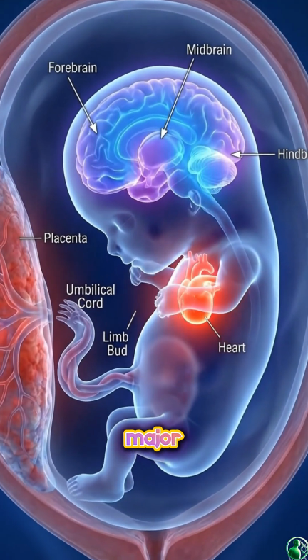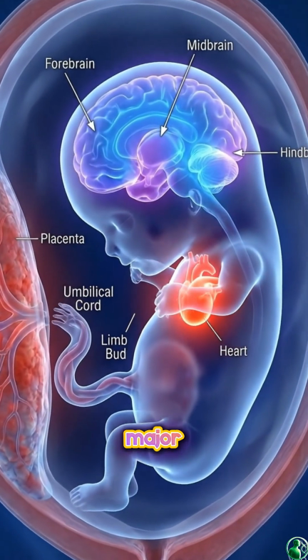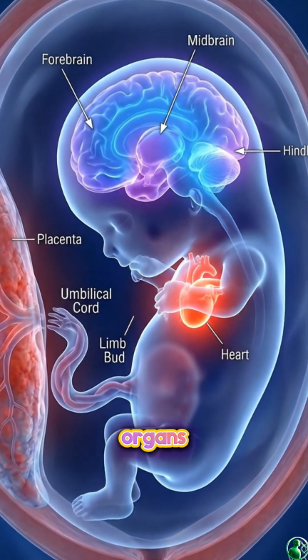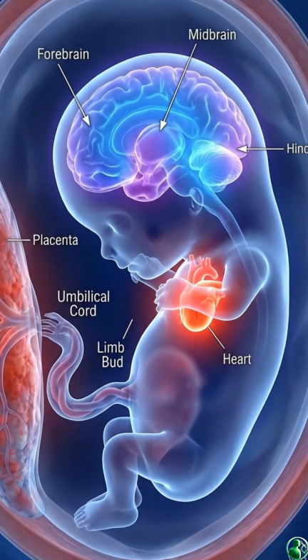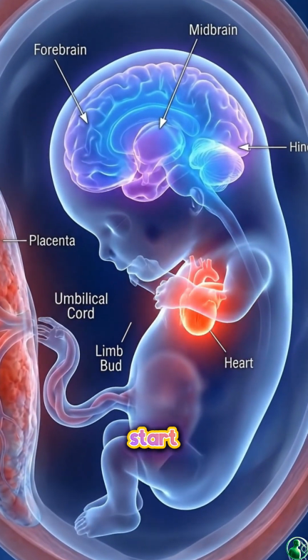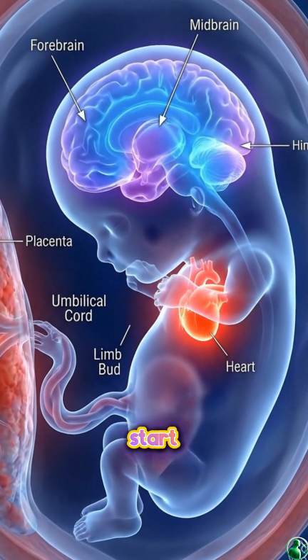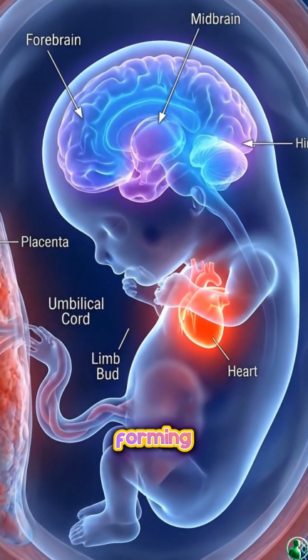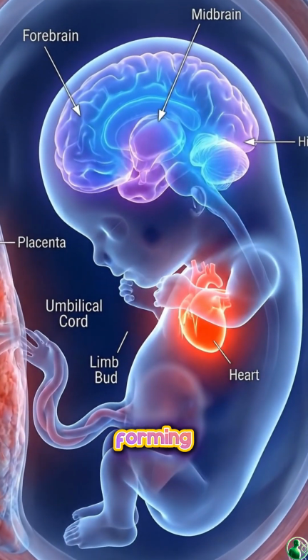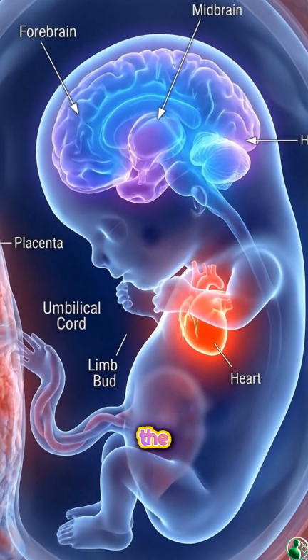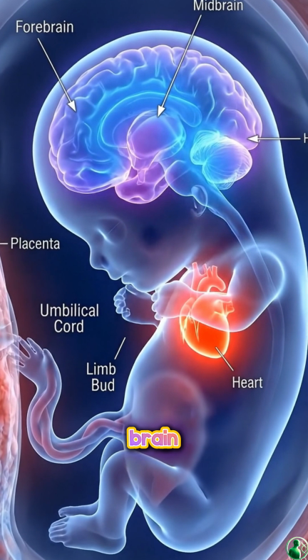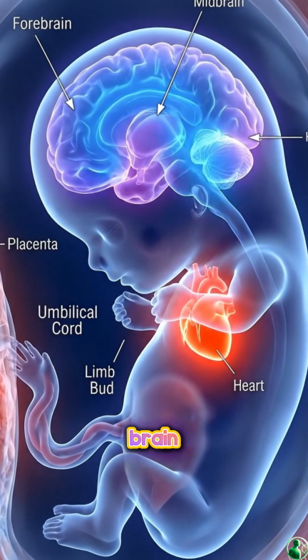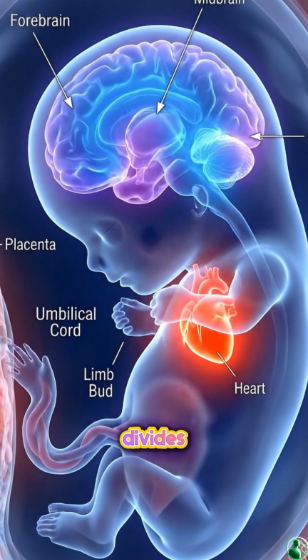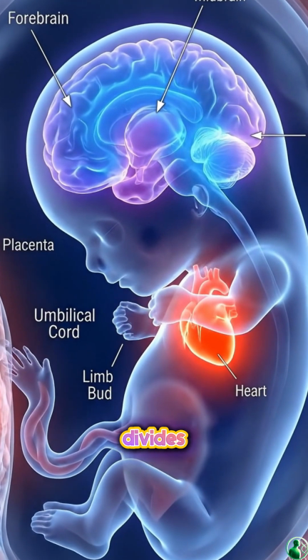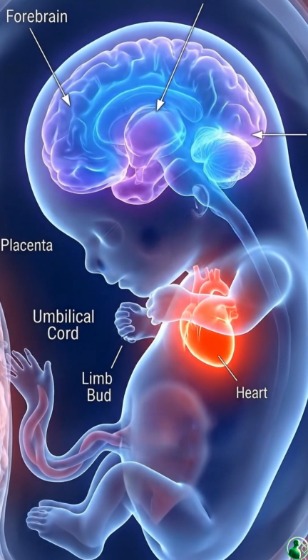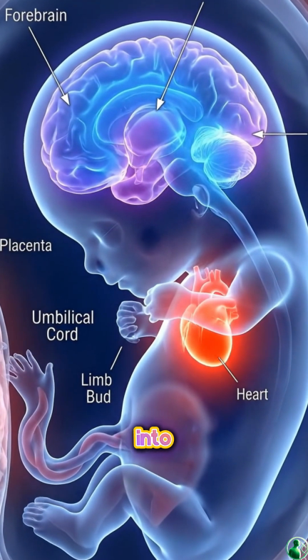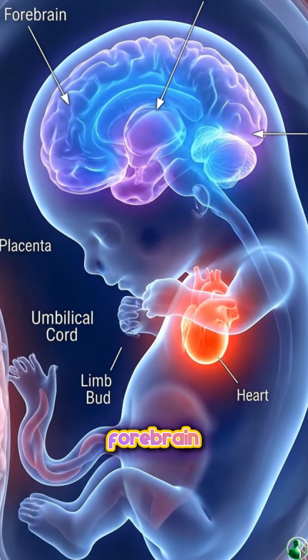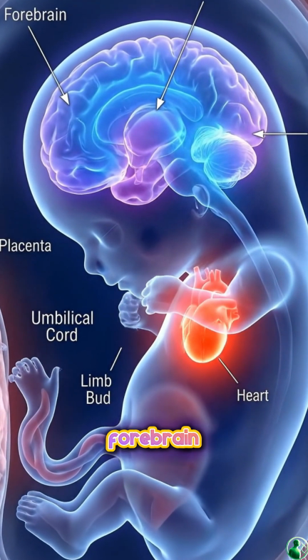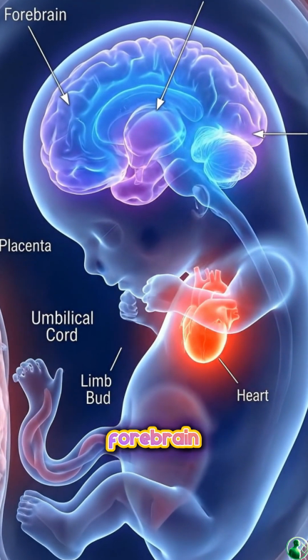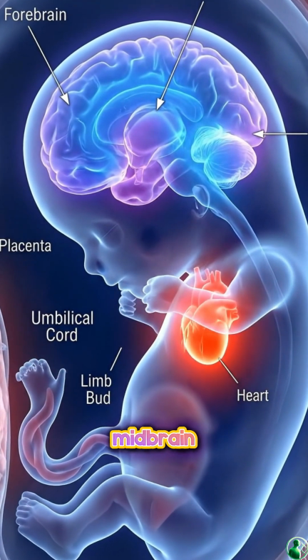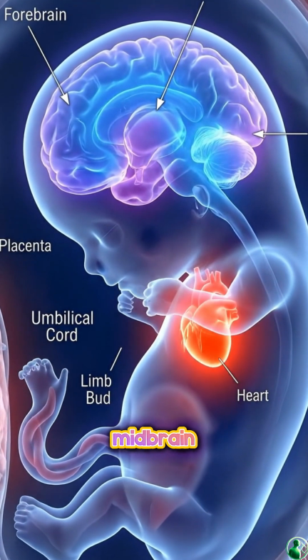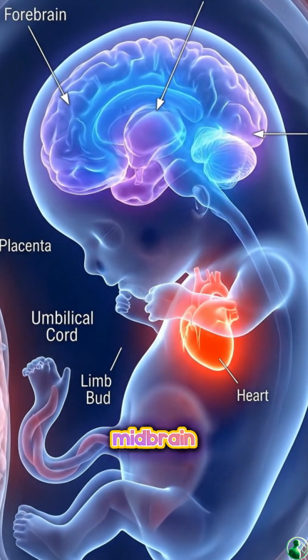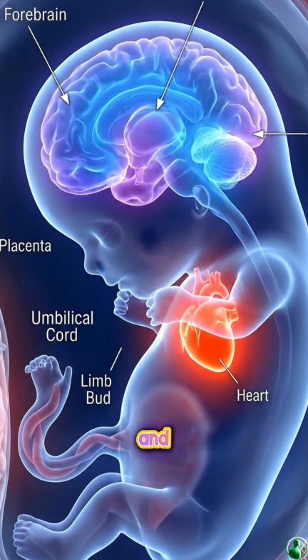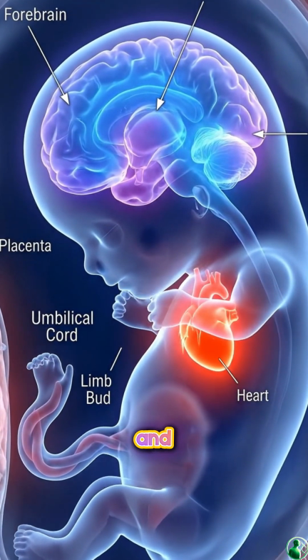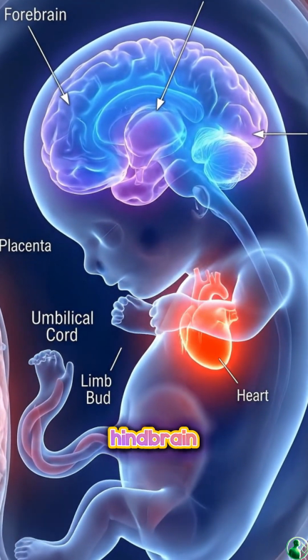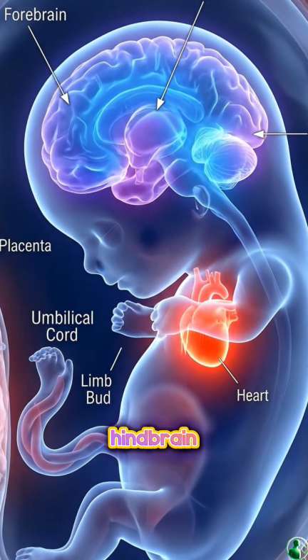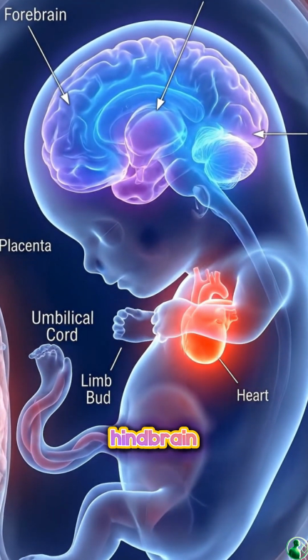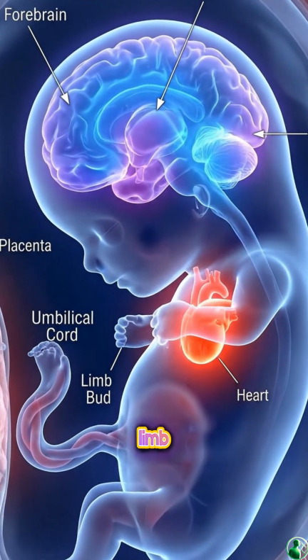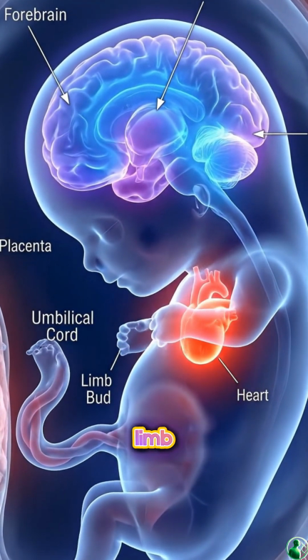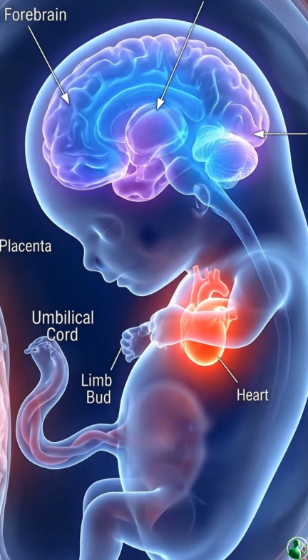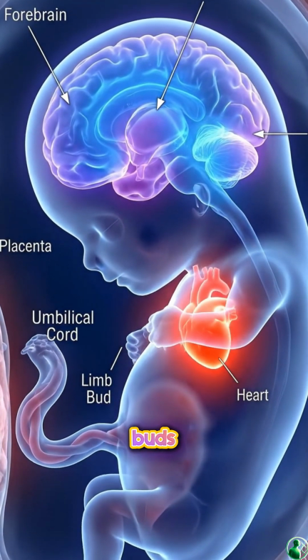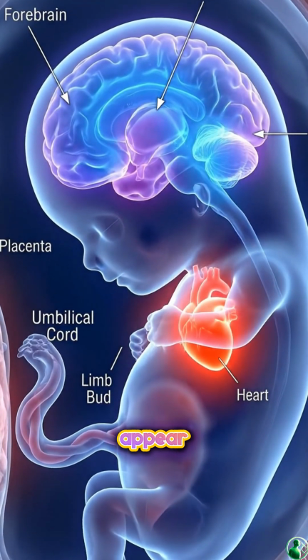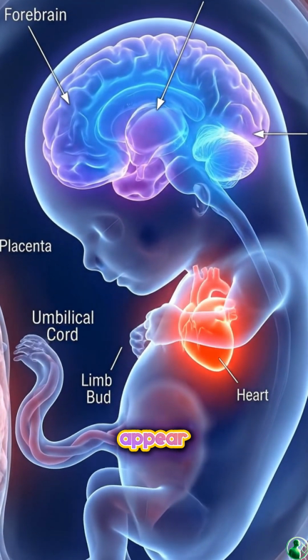By week eight, major organs start forming. The brain divides into forebrain, midbrain, and hindbrain. Limb buds appear.